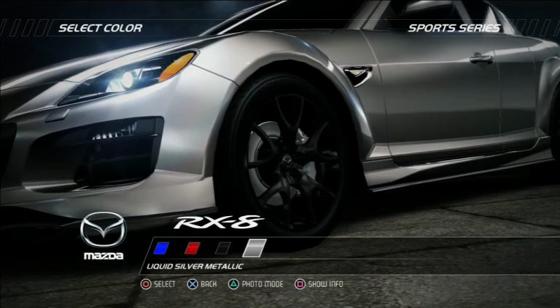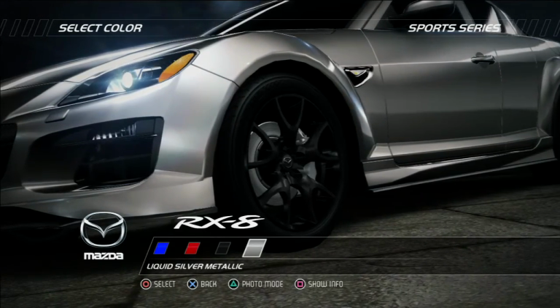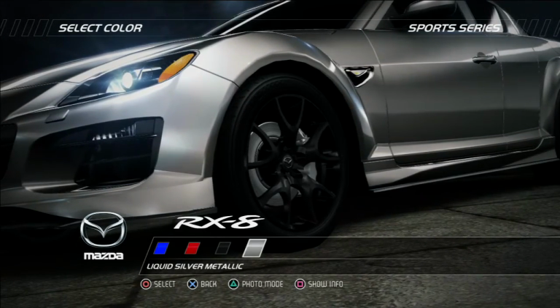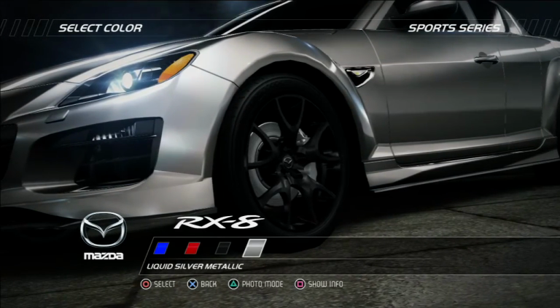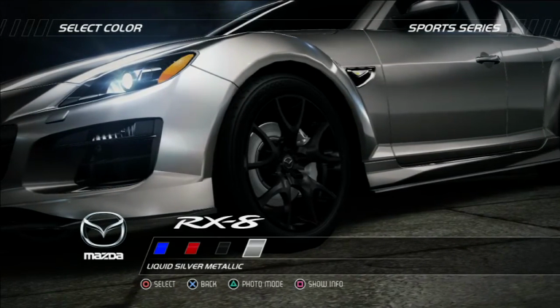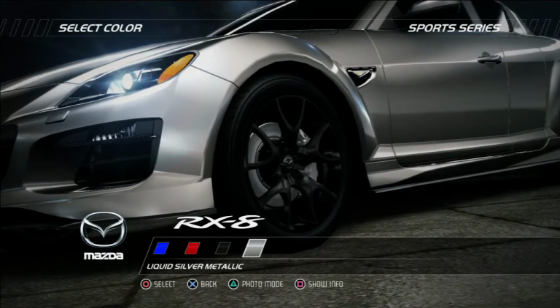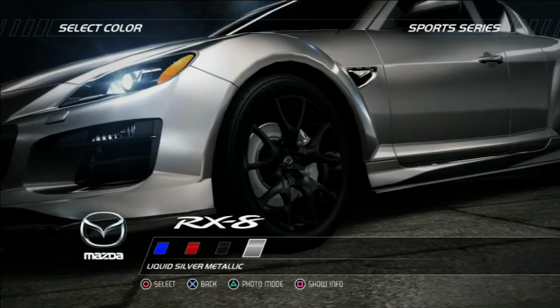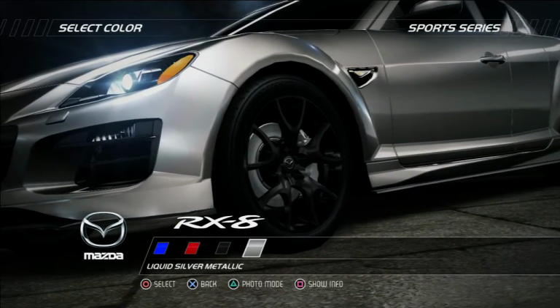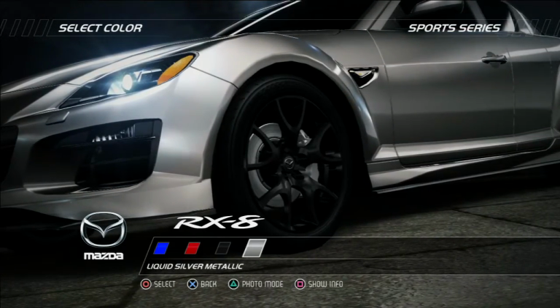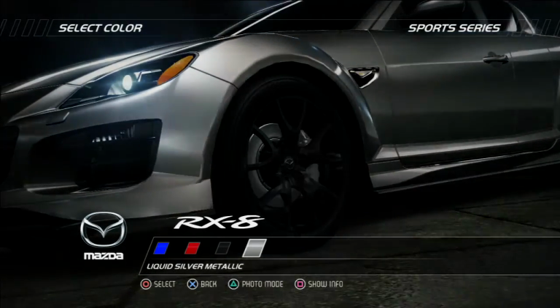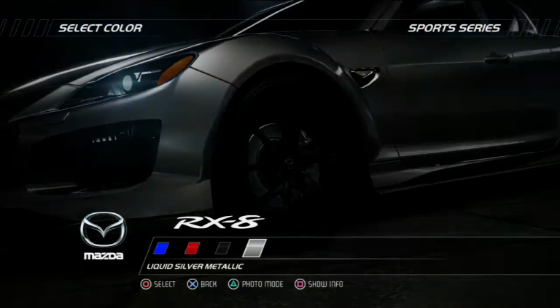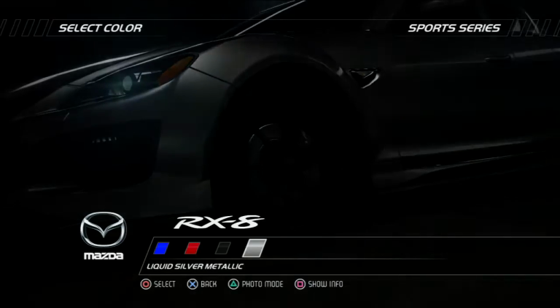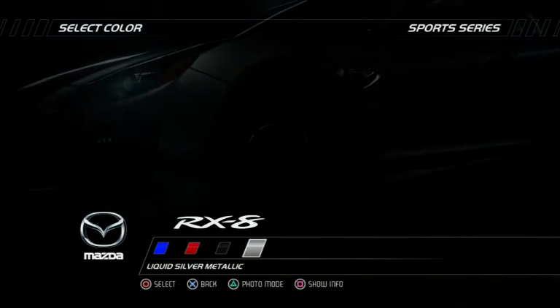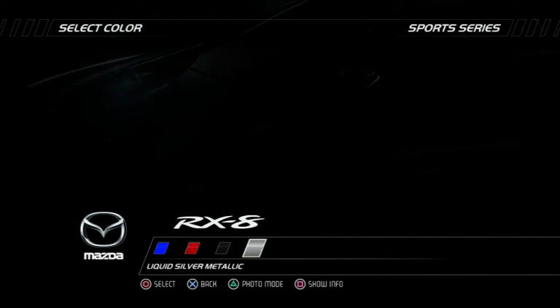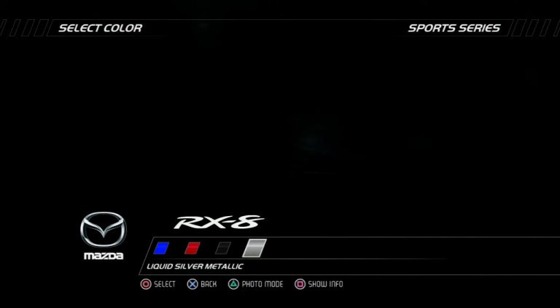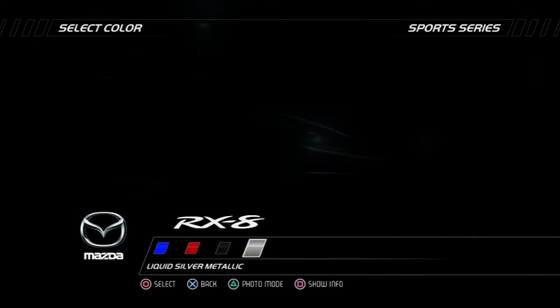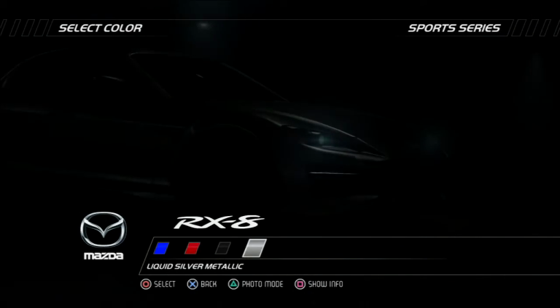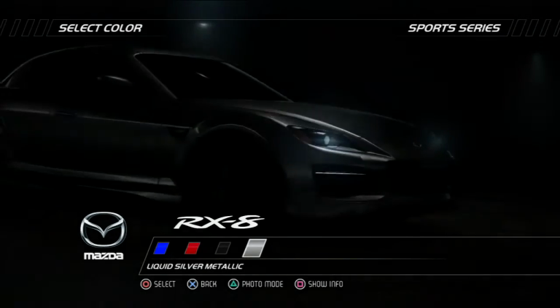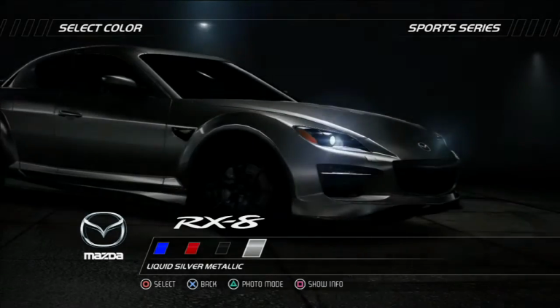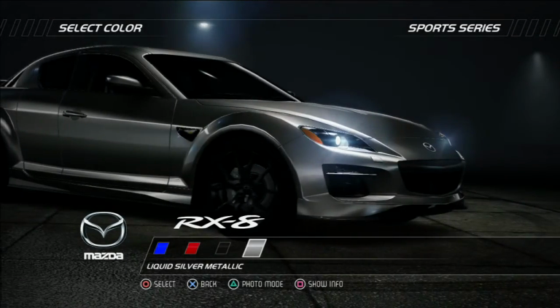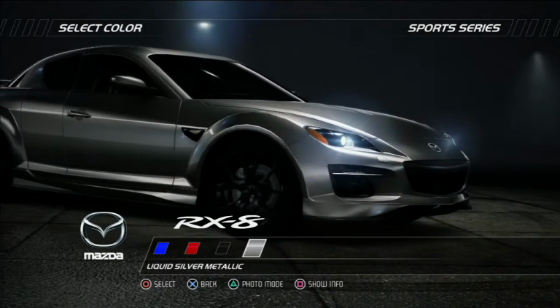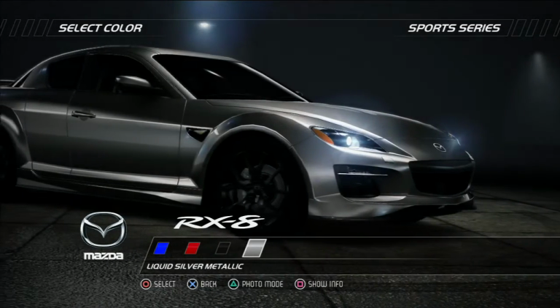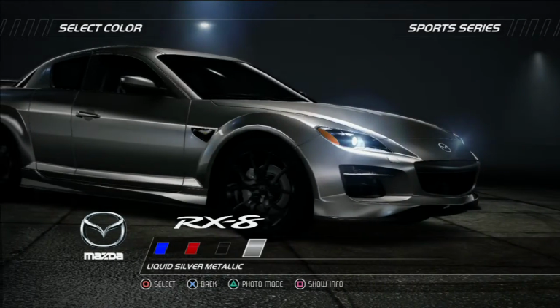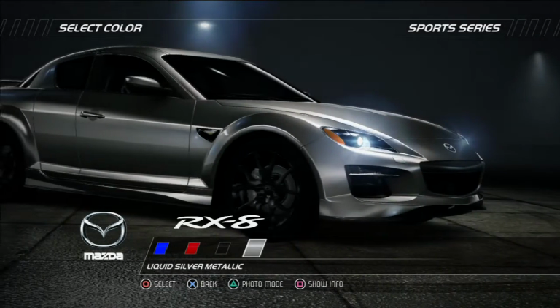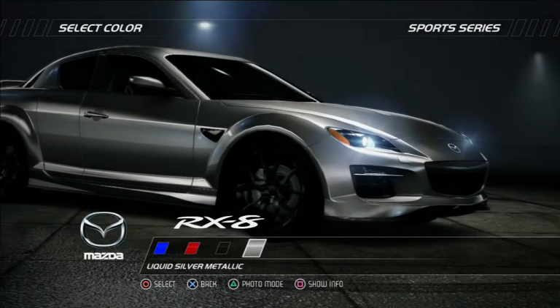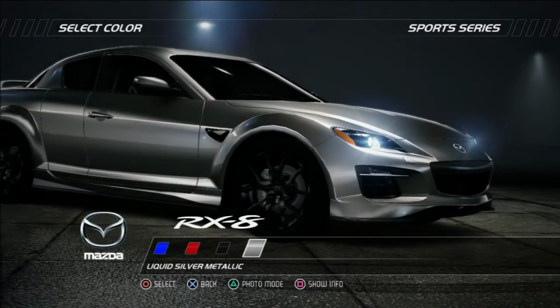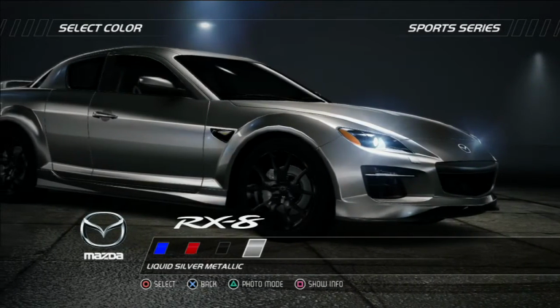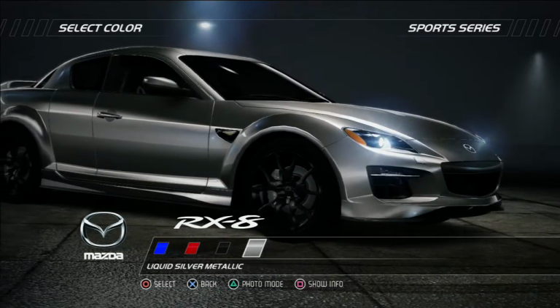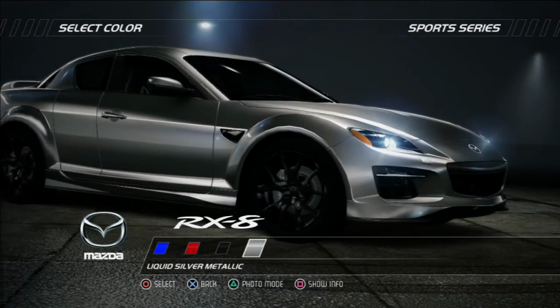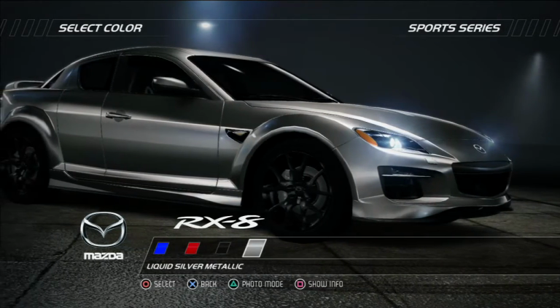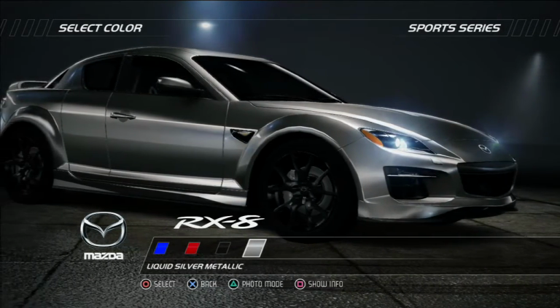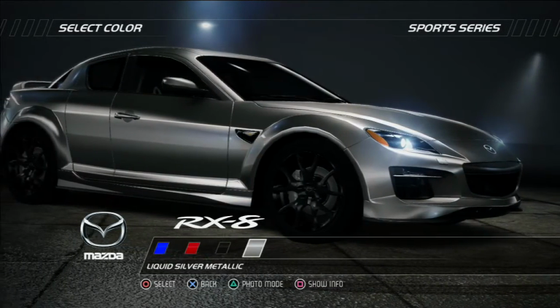Rear-hinged doors show innovation in allowing passengers to easily access the rear seats while retaining an overall sports car size and shape.